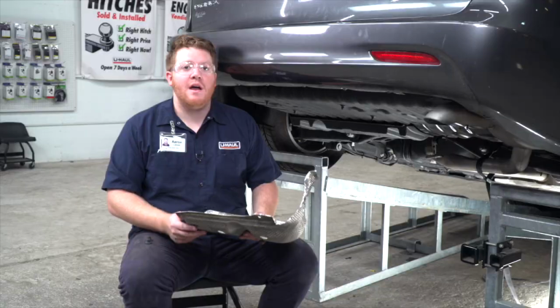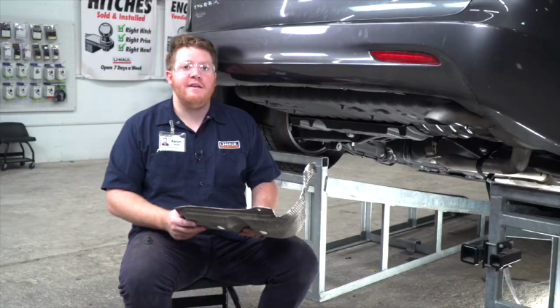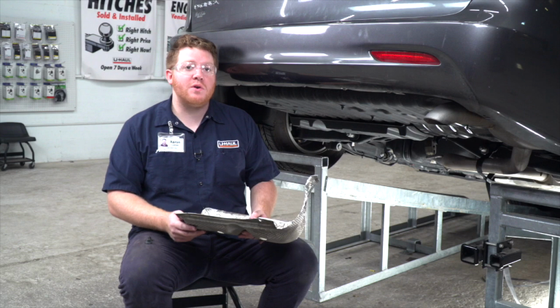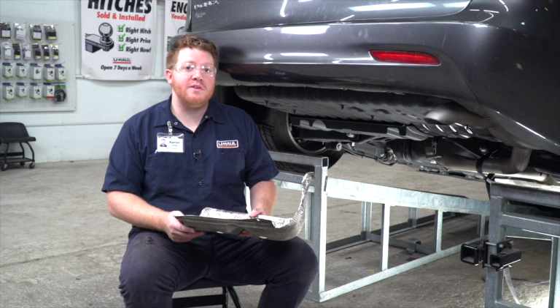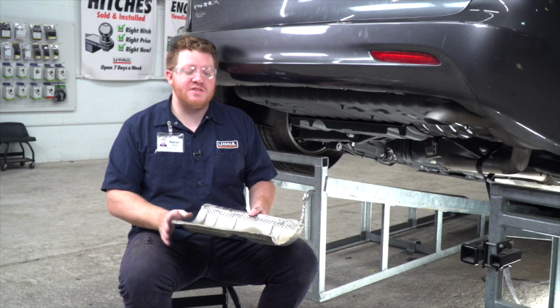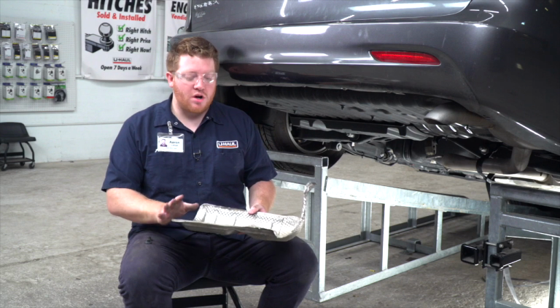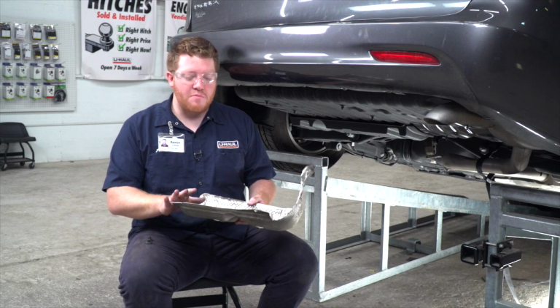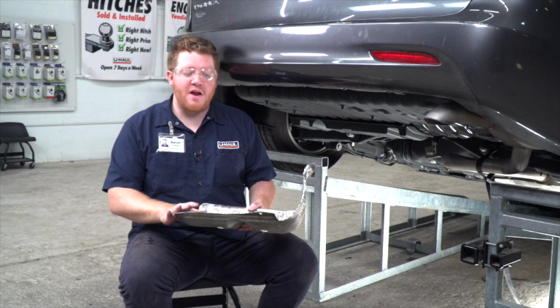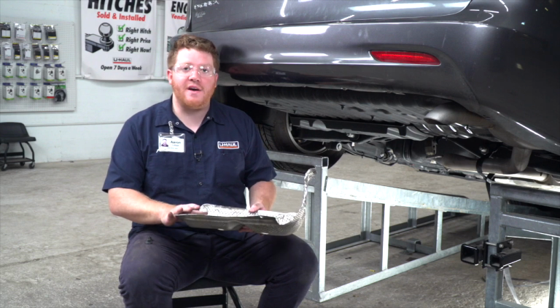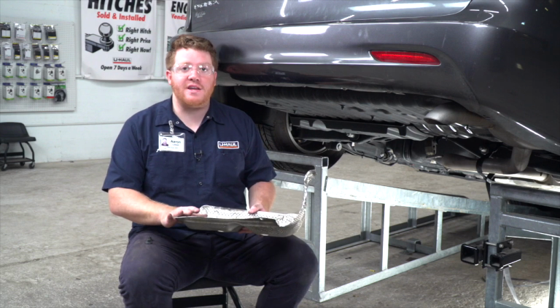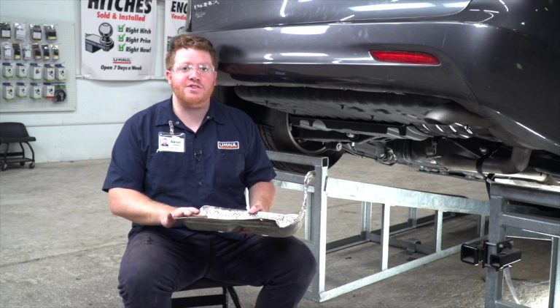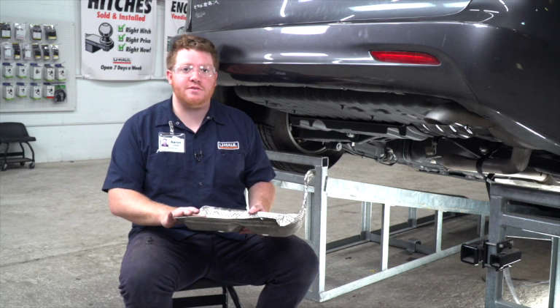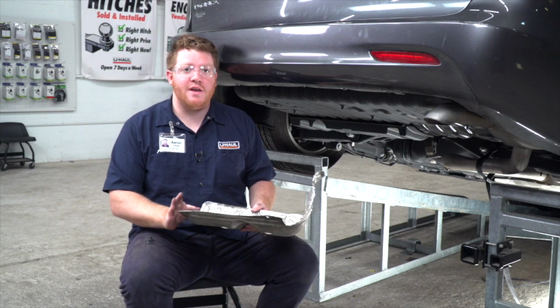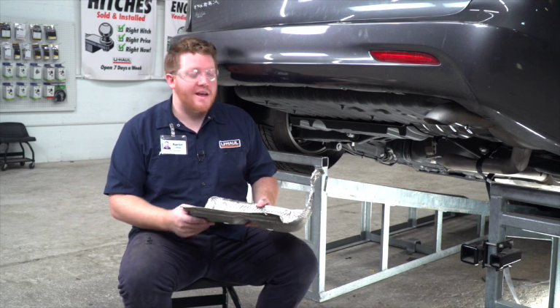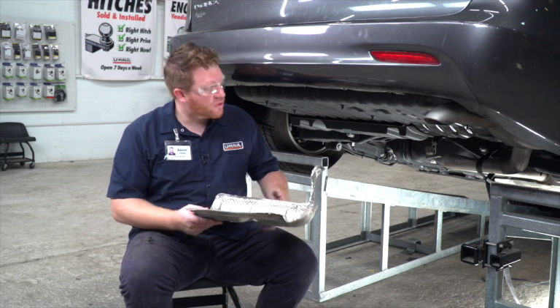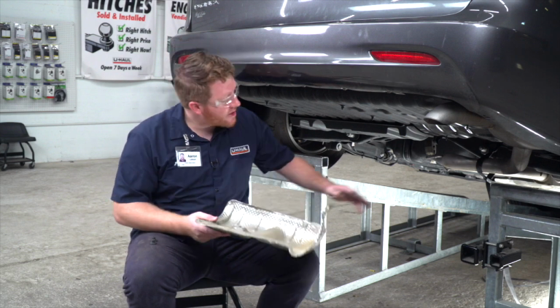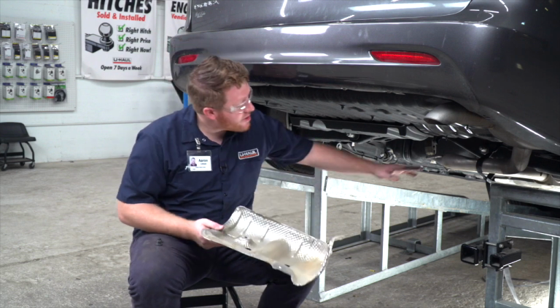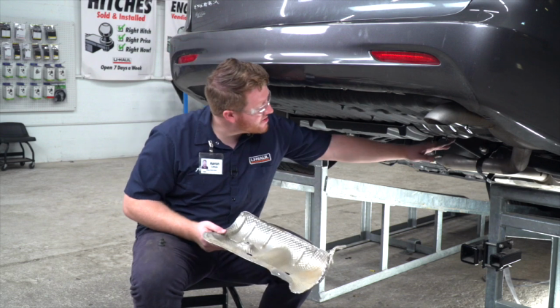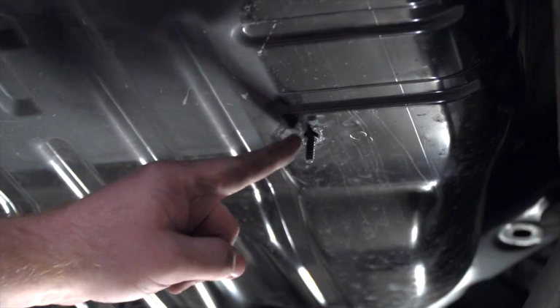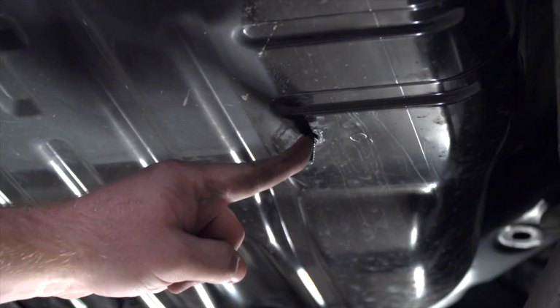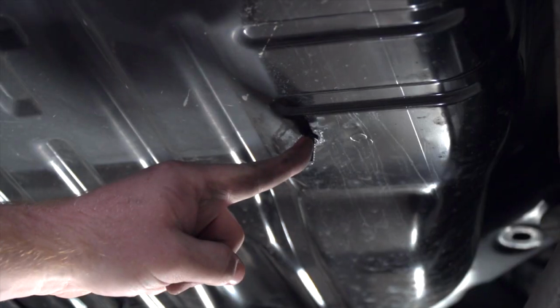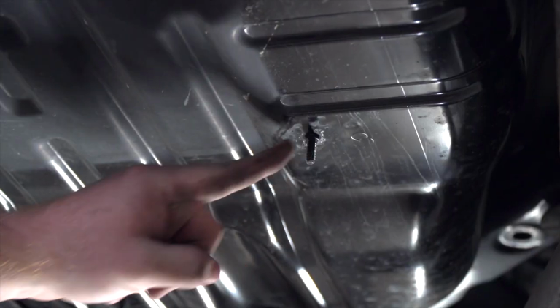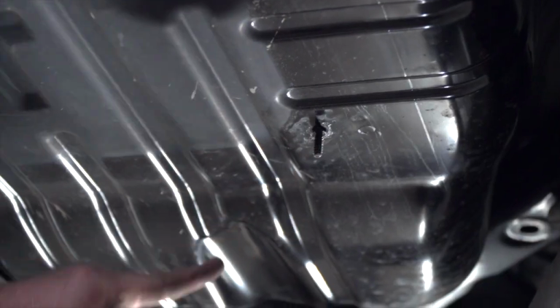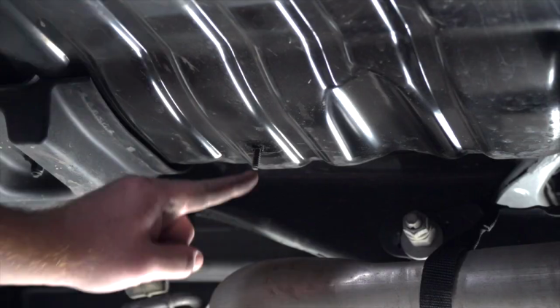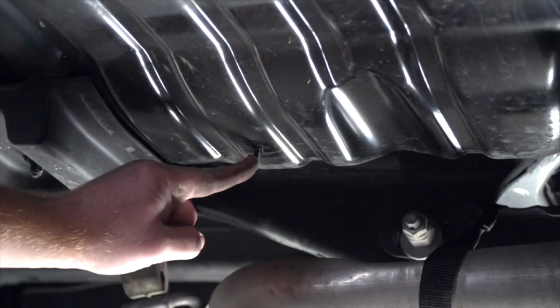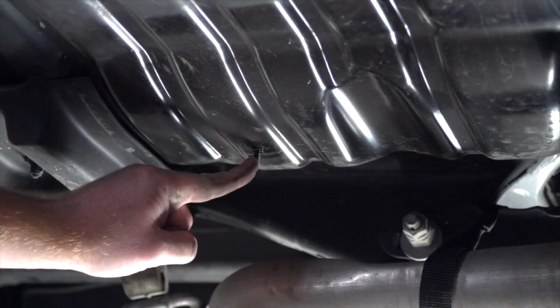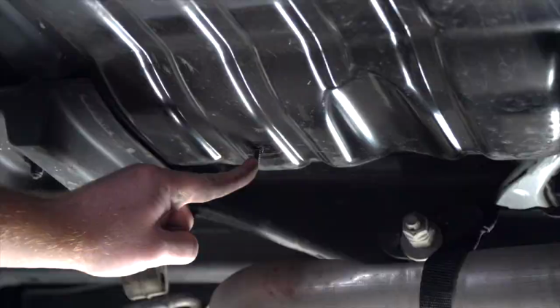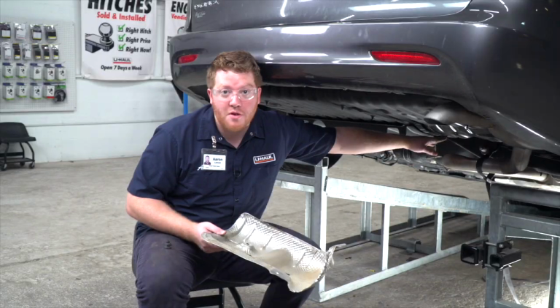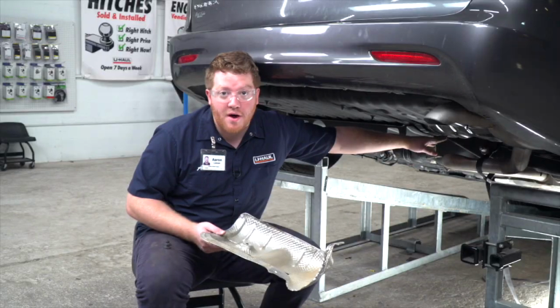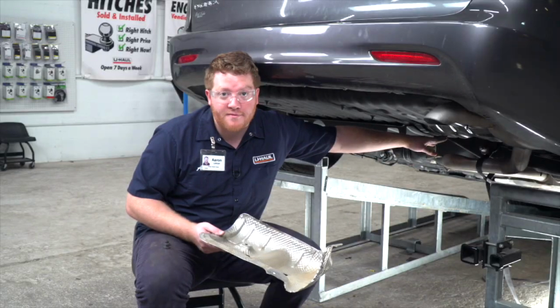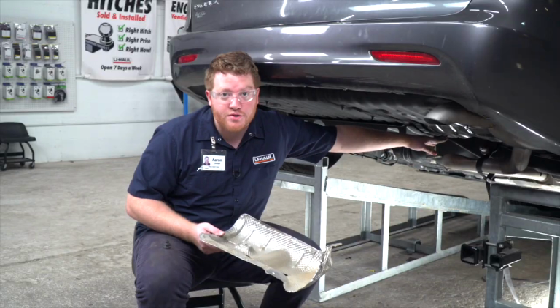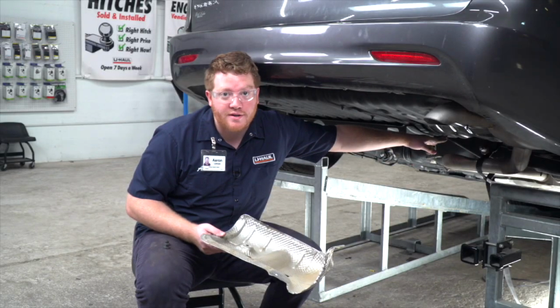Now we're going to install our modified heat shield. It's only going to use these two forward studs on the bottom of our trunk.